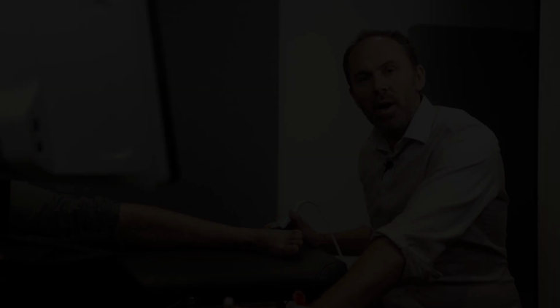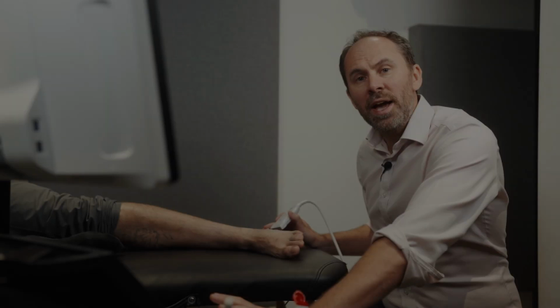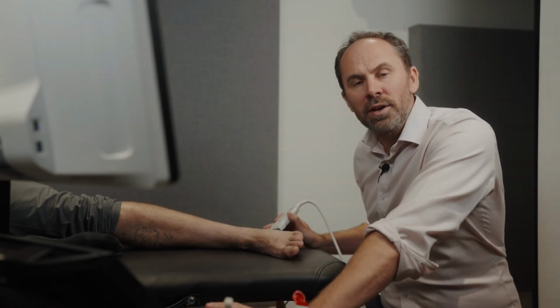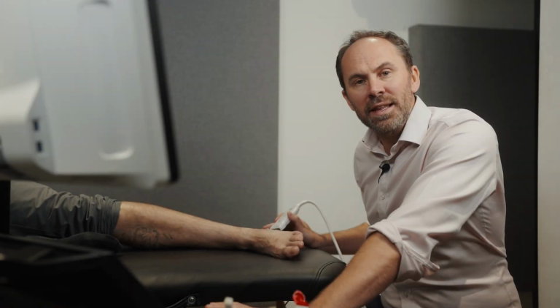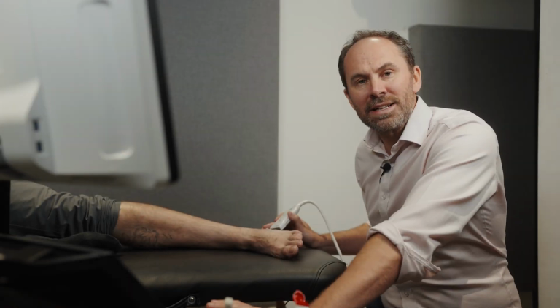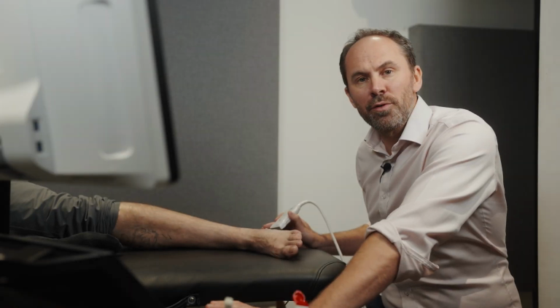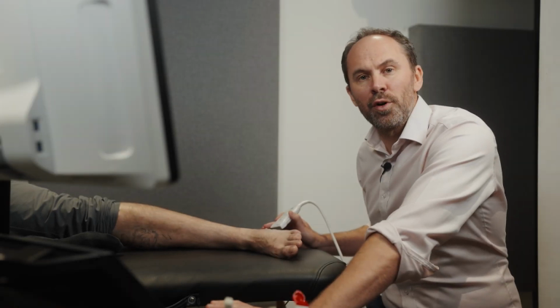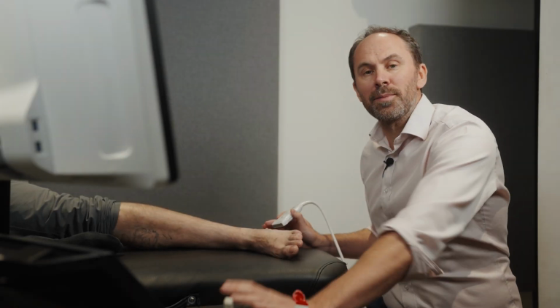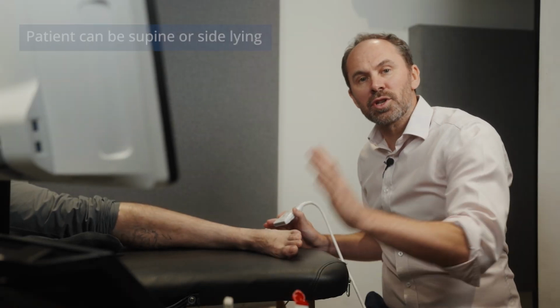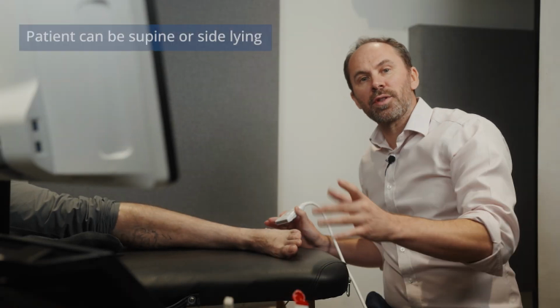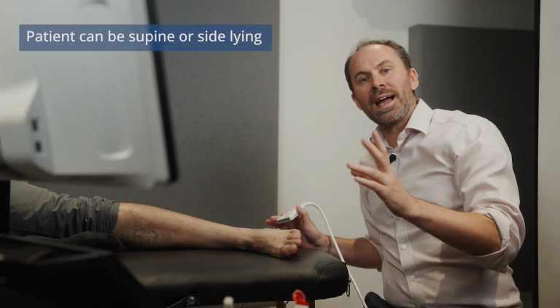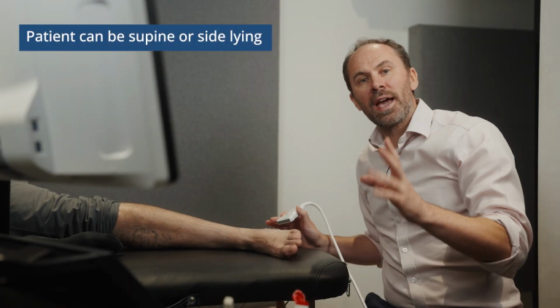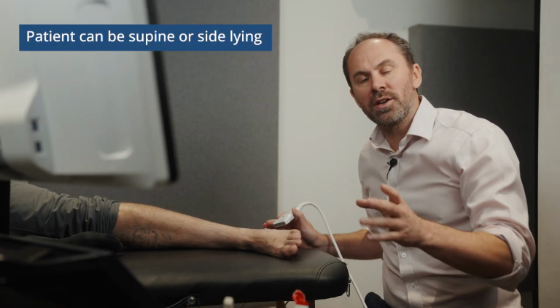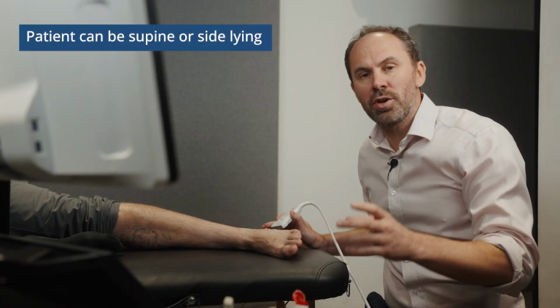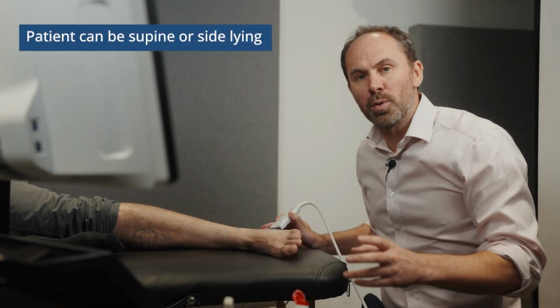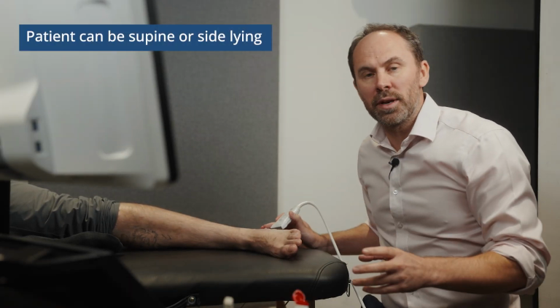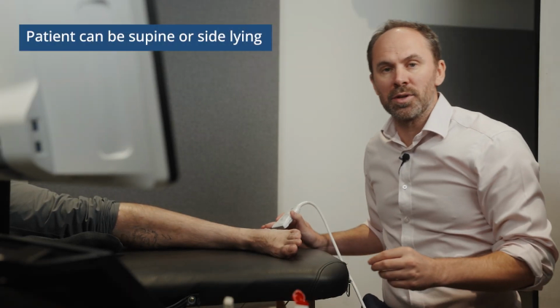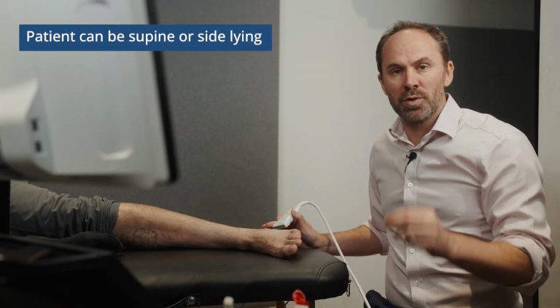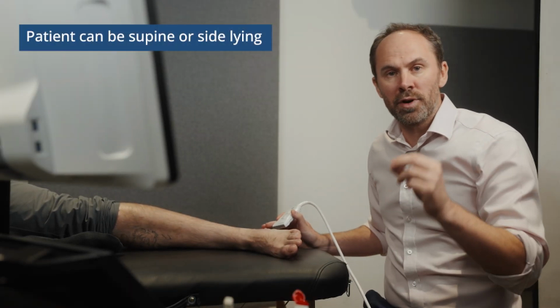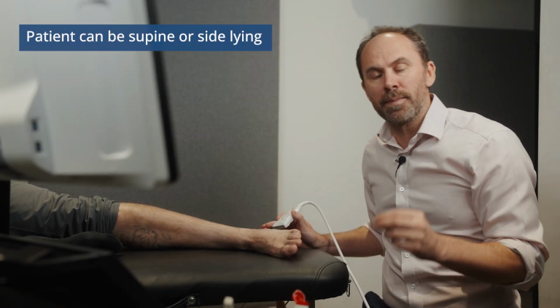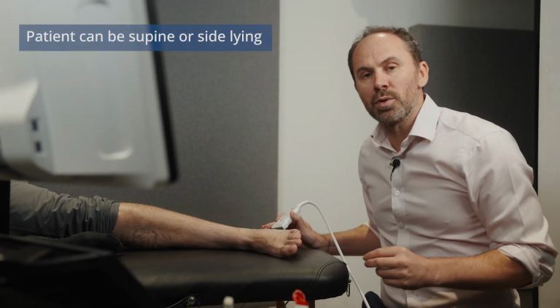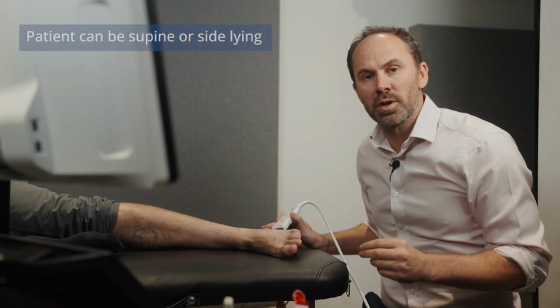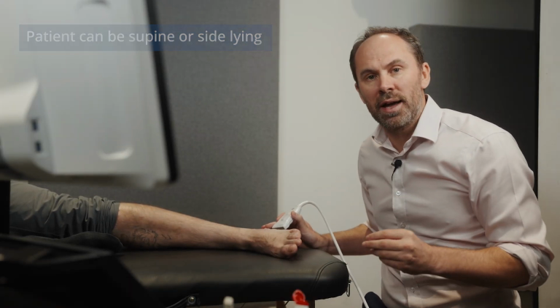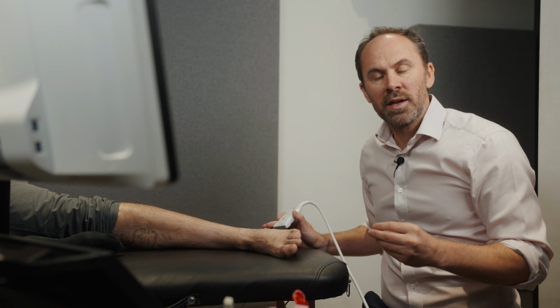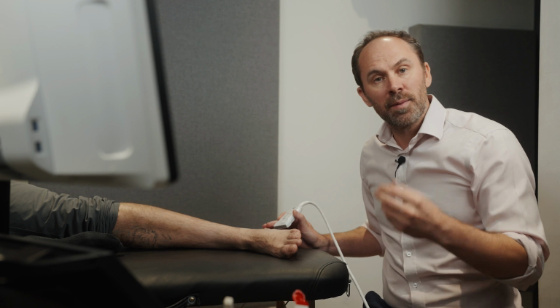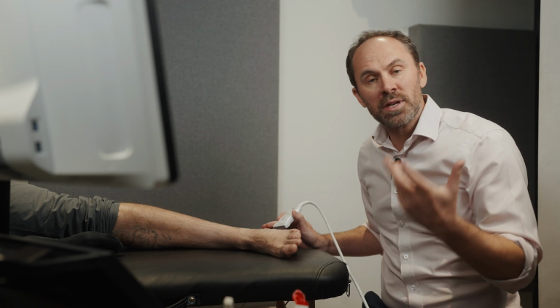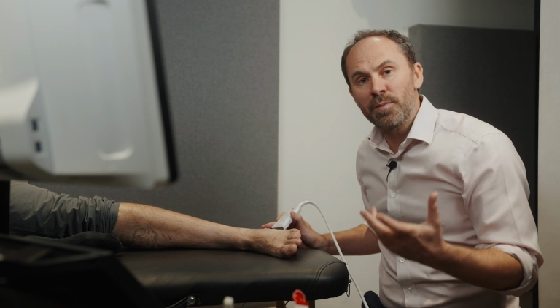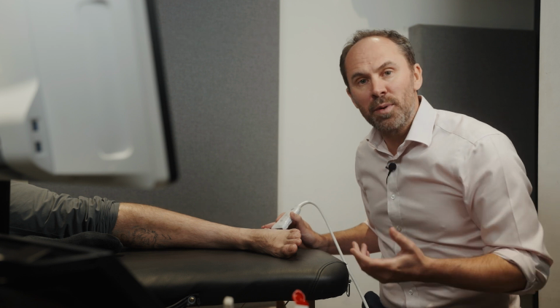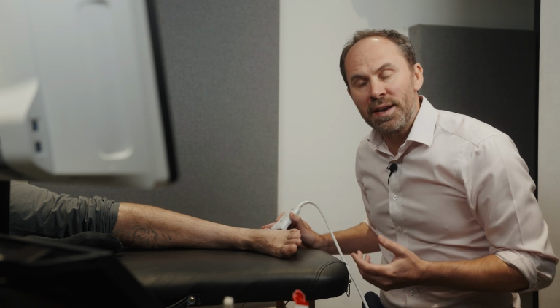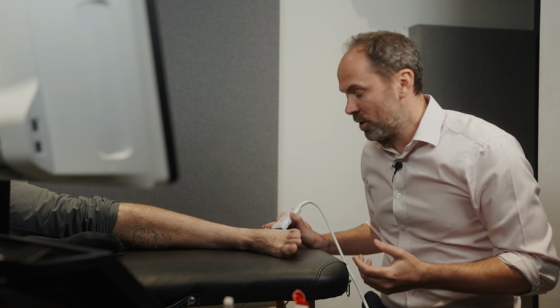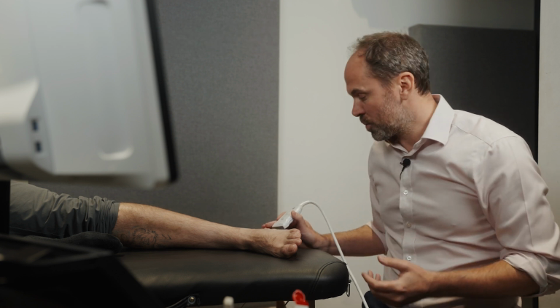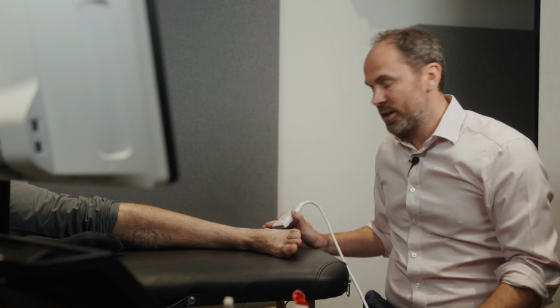Looking at the lateral foot, I'm going to show you the calcanea cuboid ligaments, which are really important to look at, particularly if people have had ankle sprains.